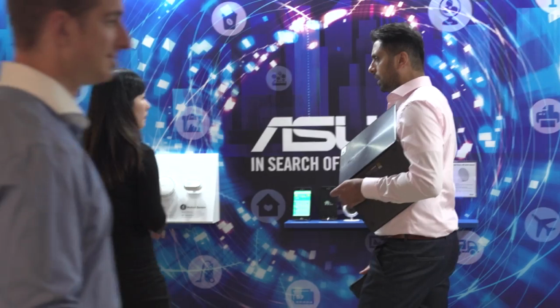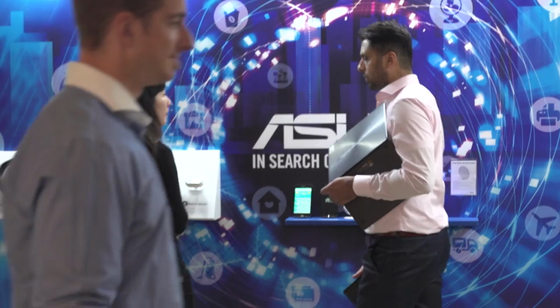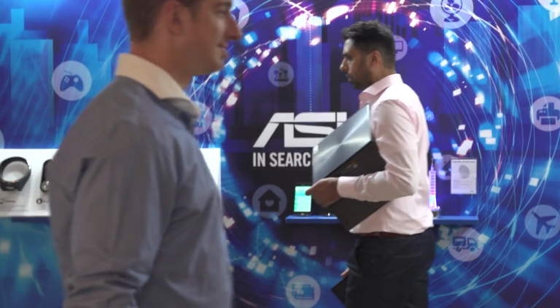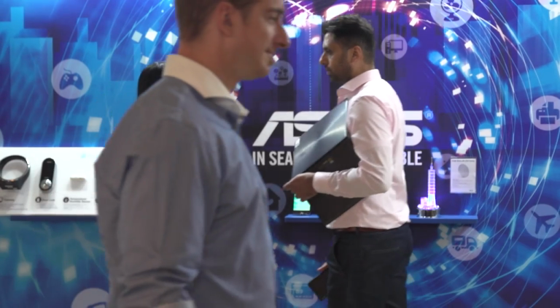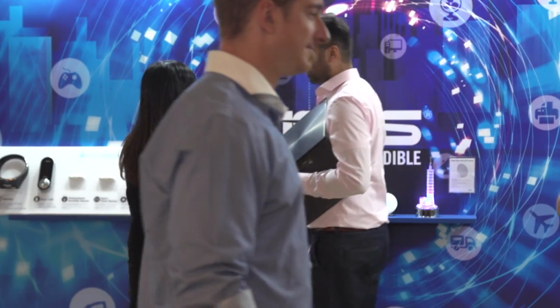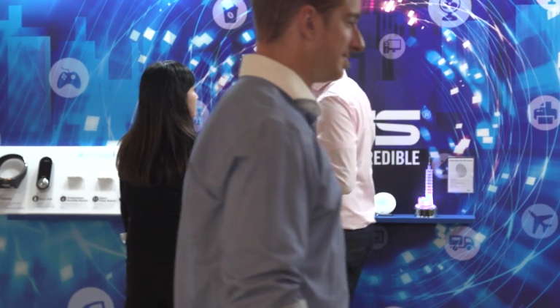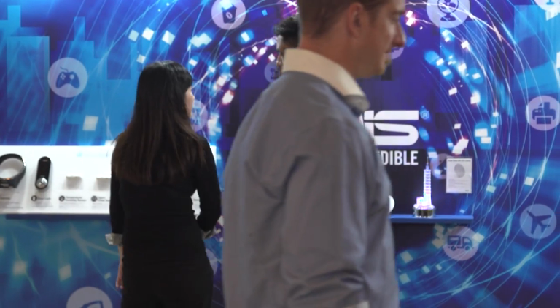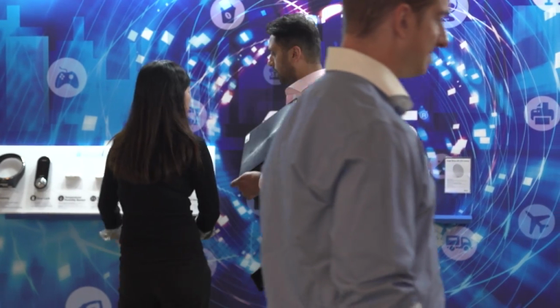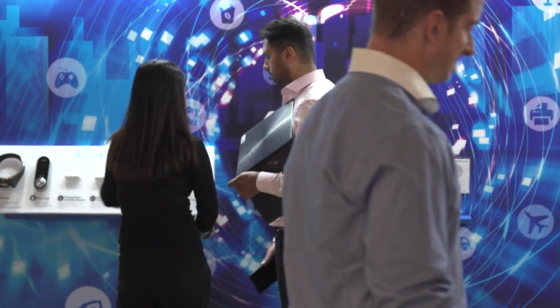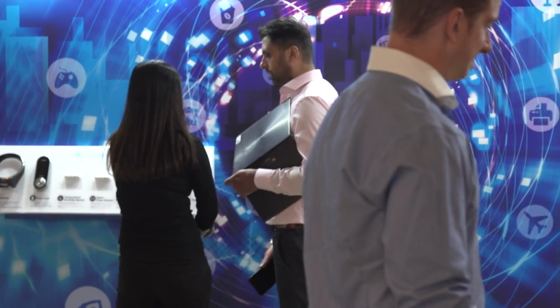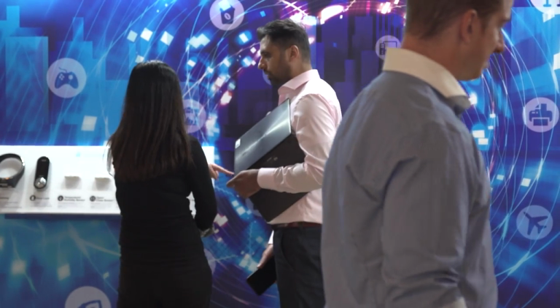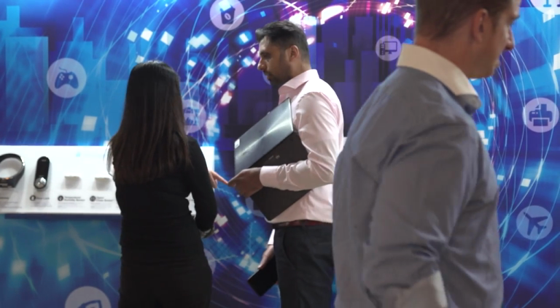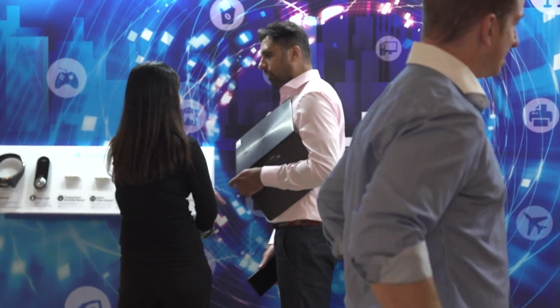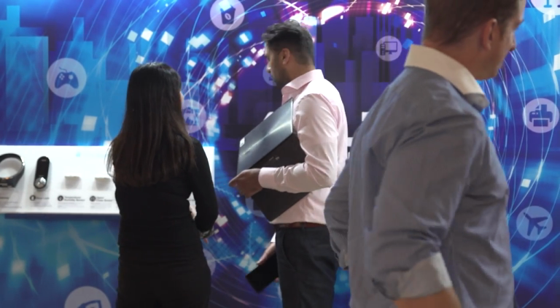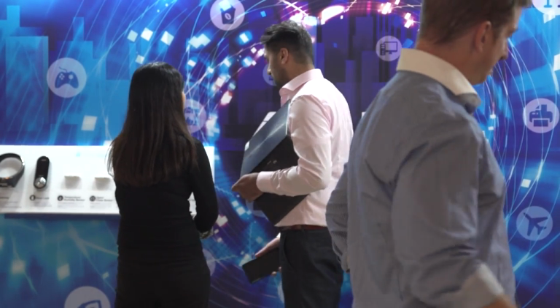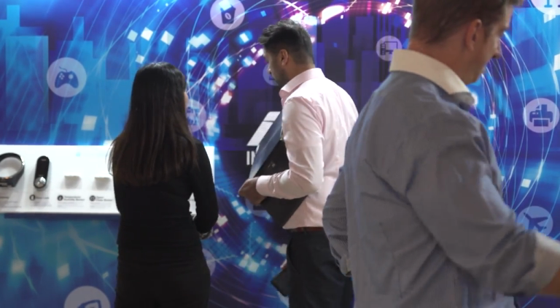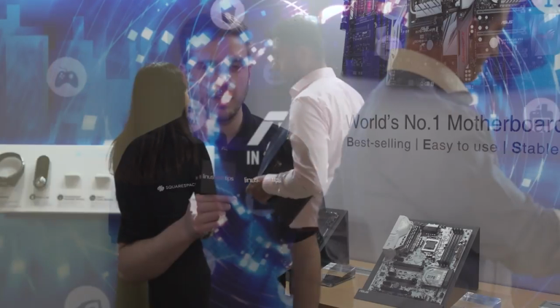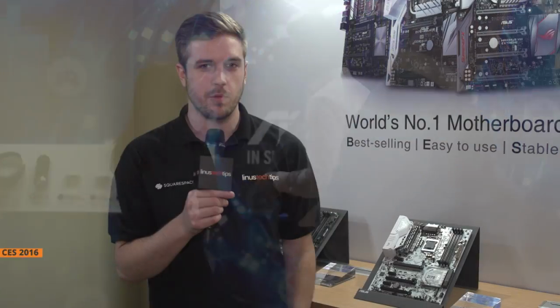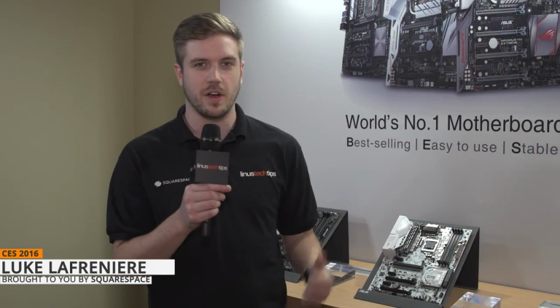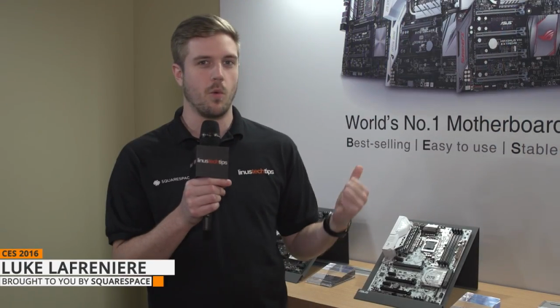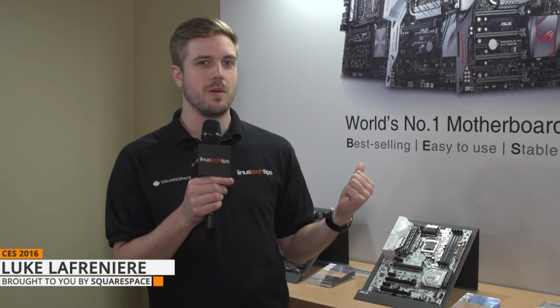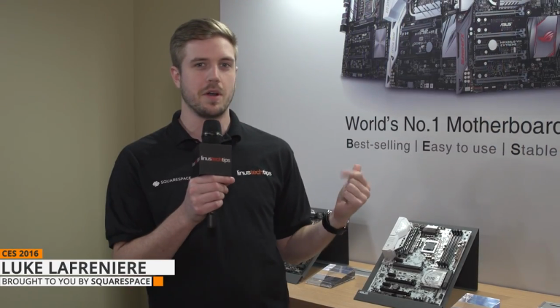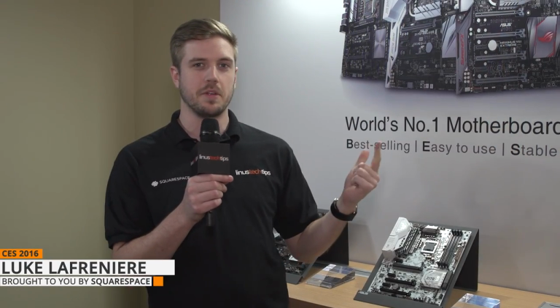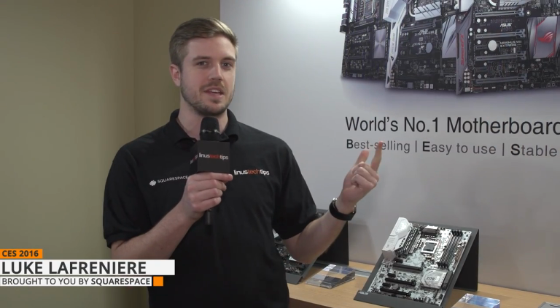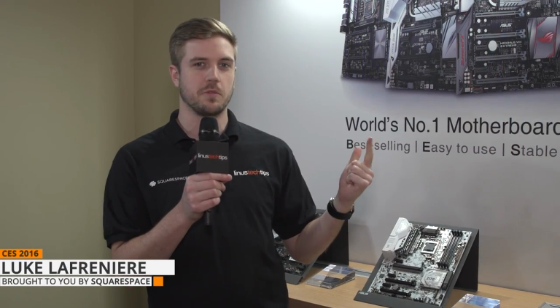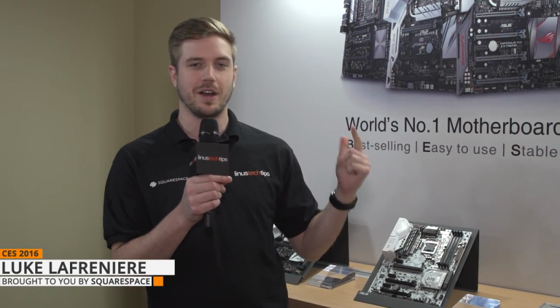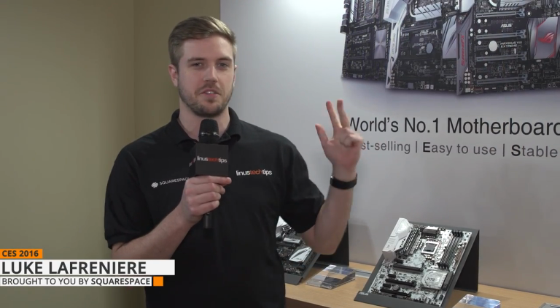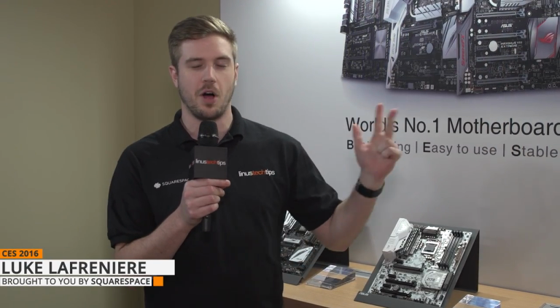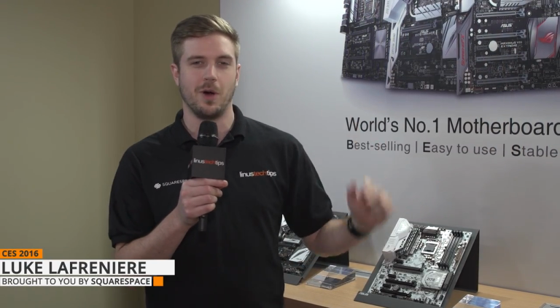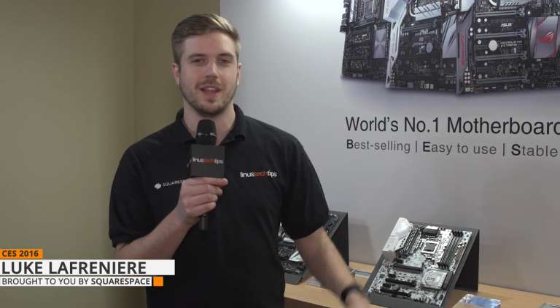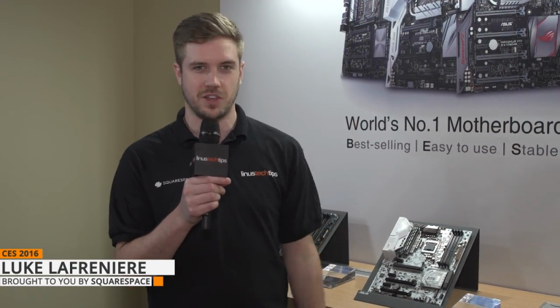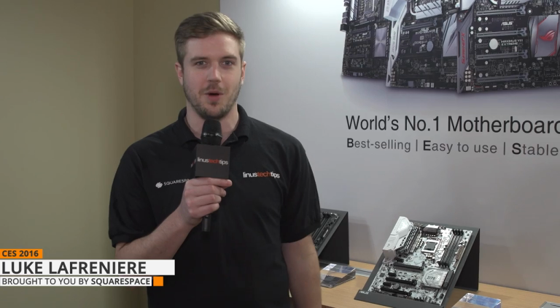Alright guys, welcome to the ASUS suite. We'll be checking out motherboards here. We've got a white one, a multicolored one, and a small one. Let's go!